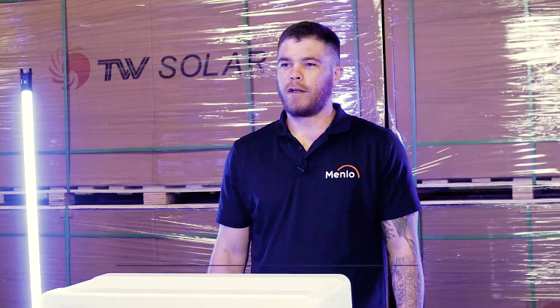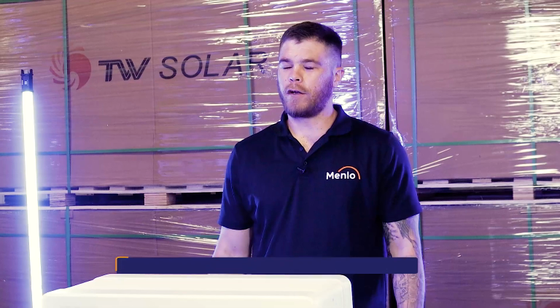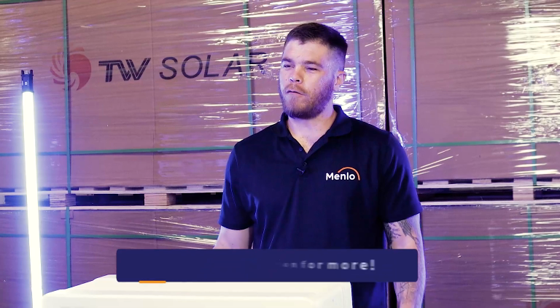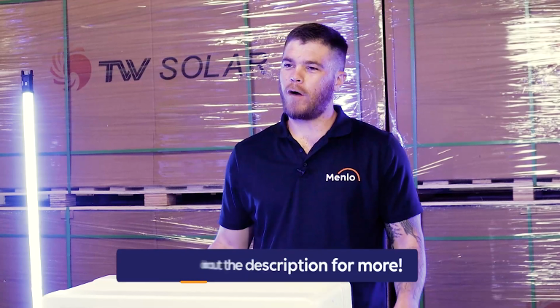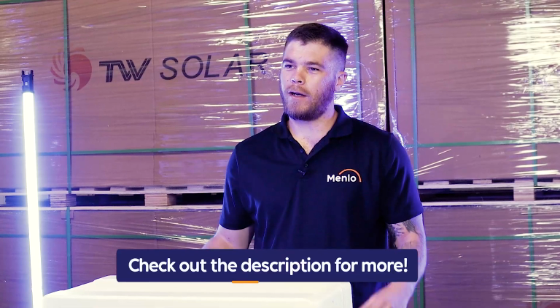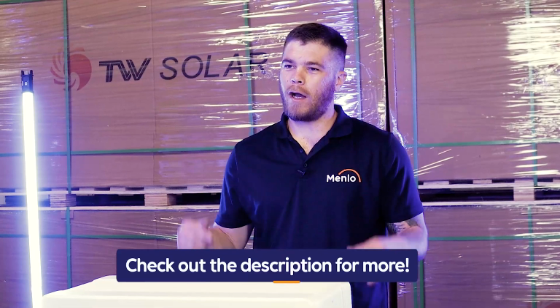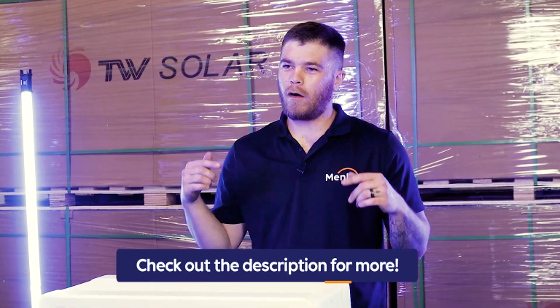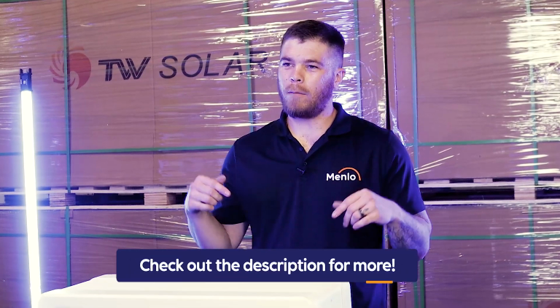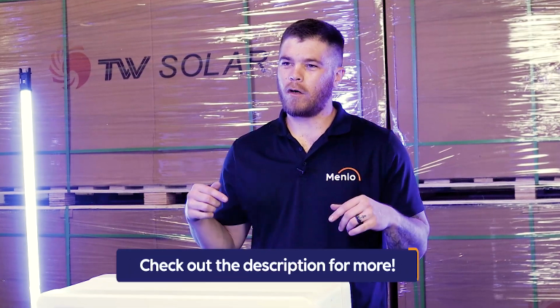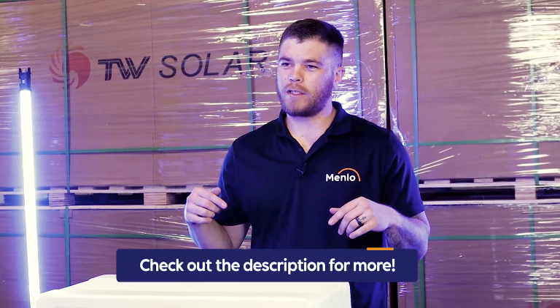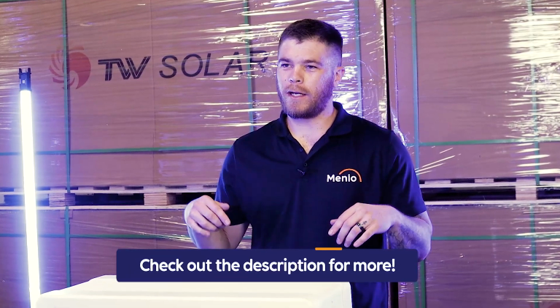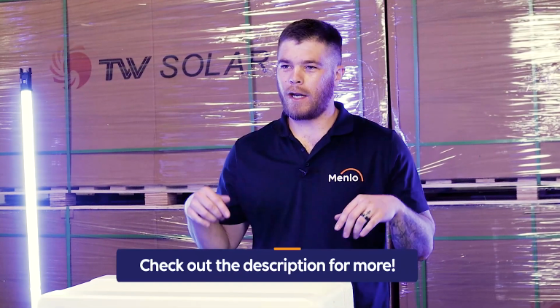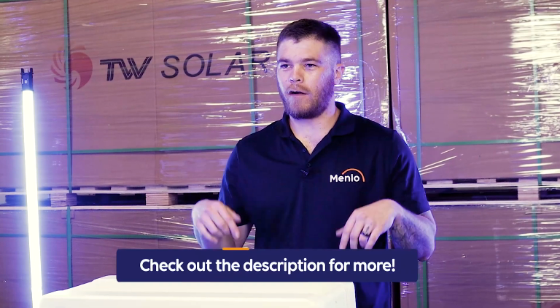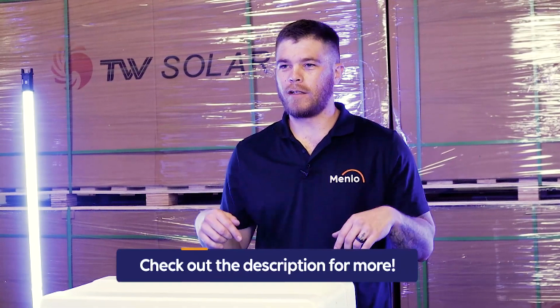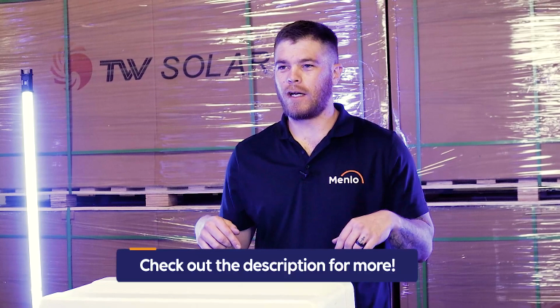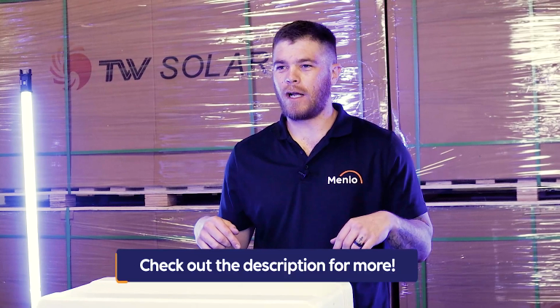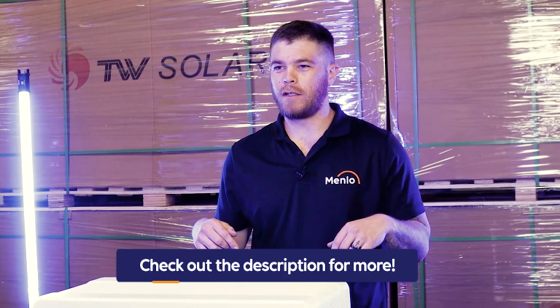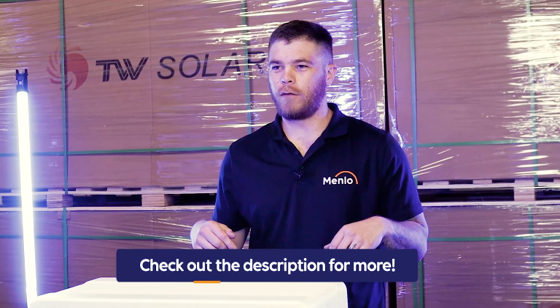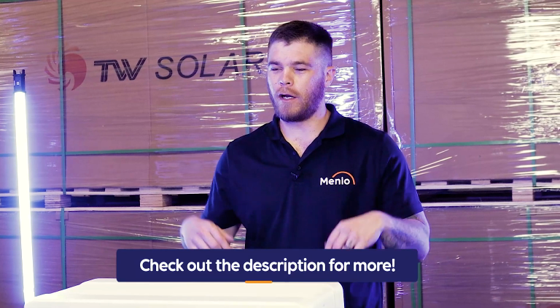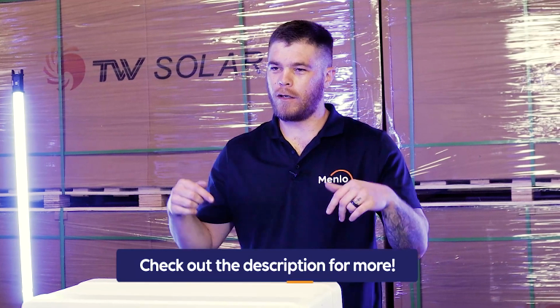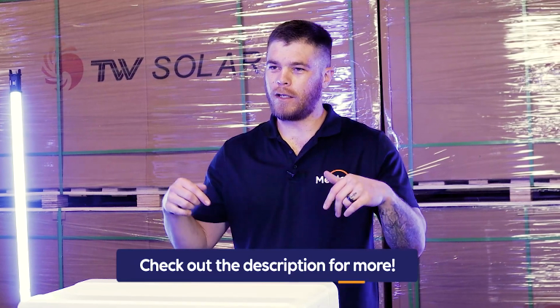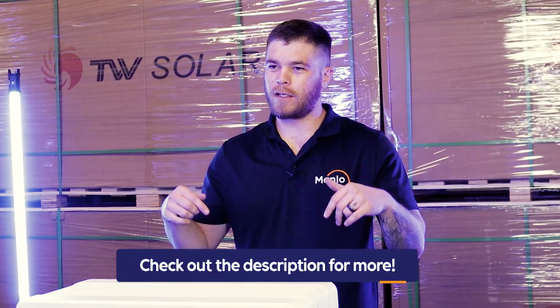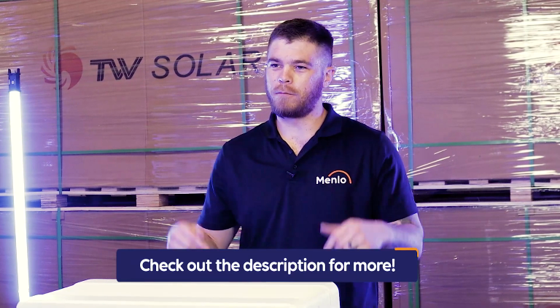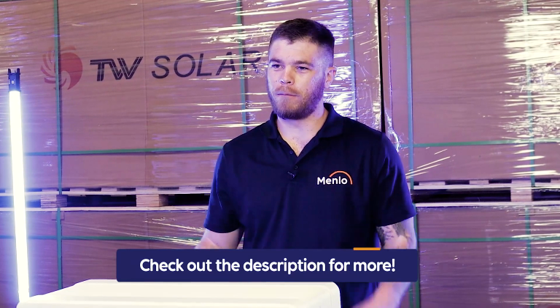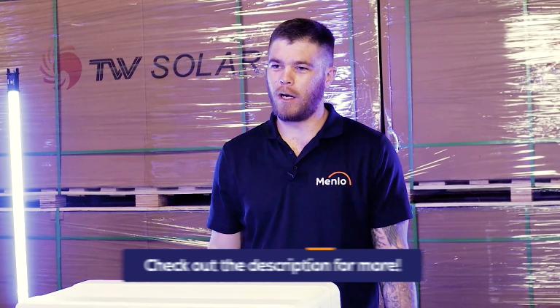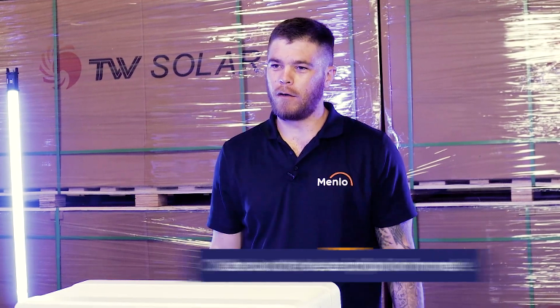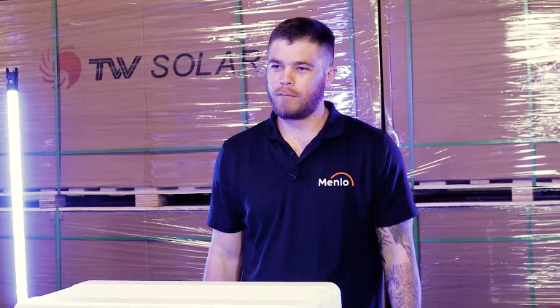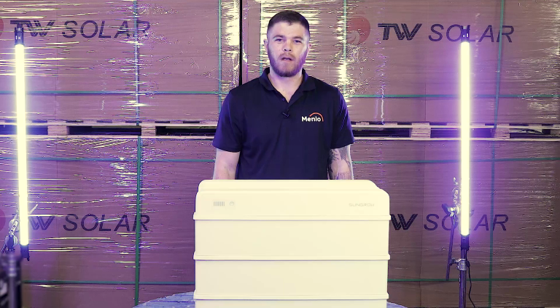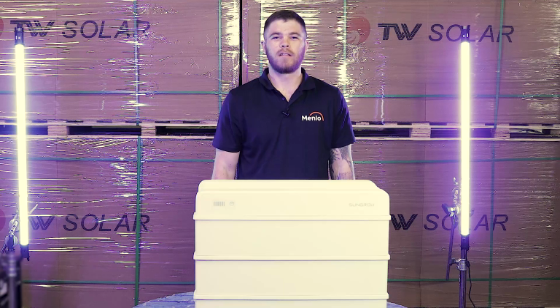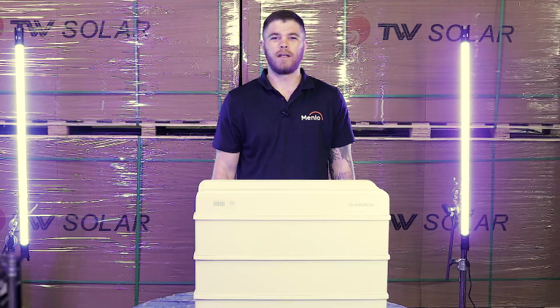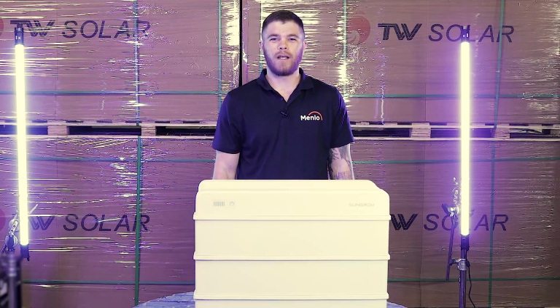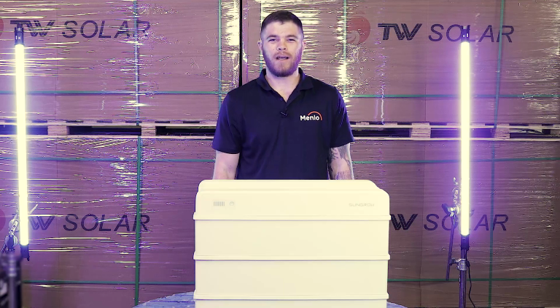You can find our unboxing and our installation video in the description below. See you there!